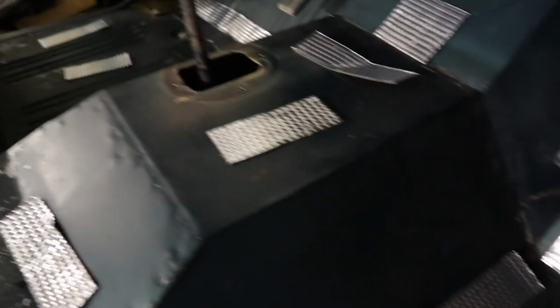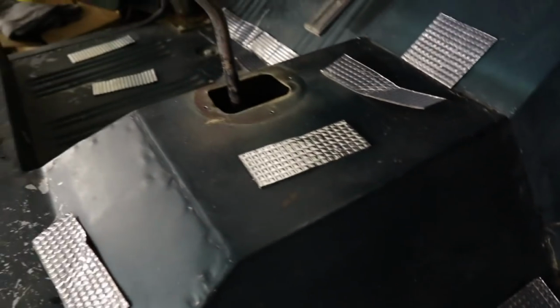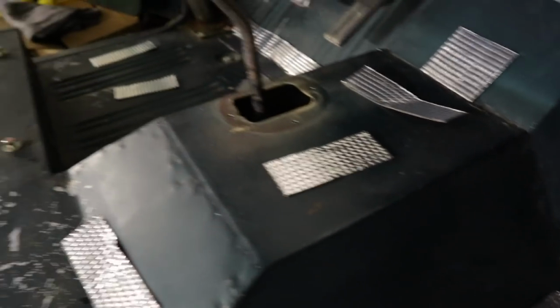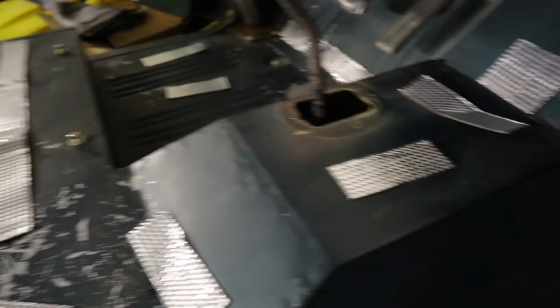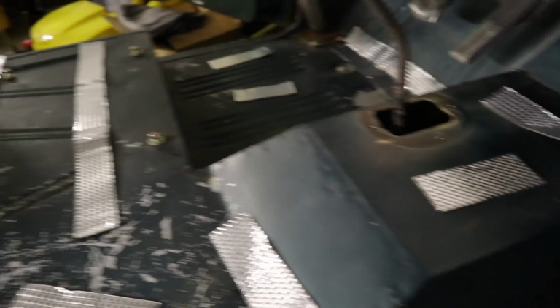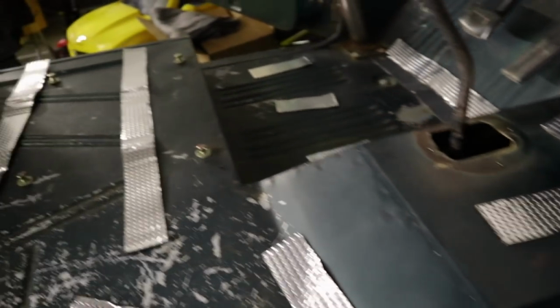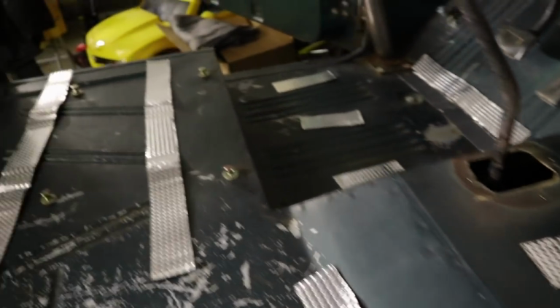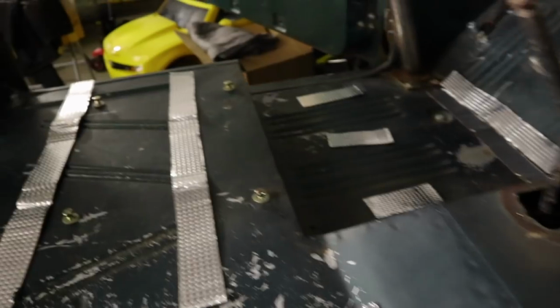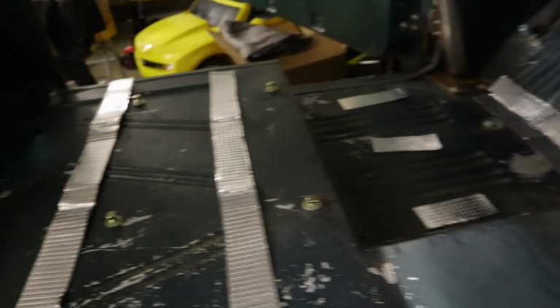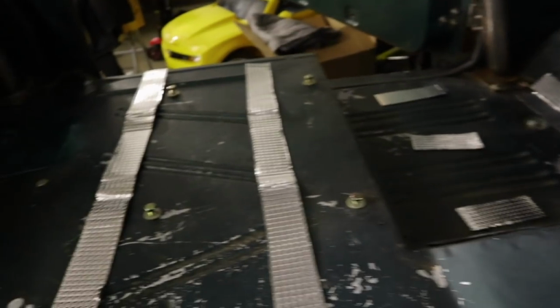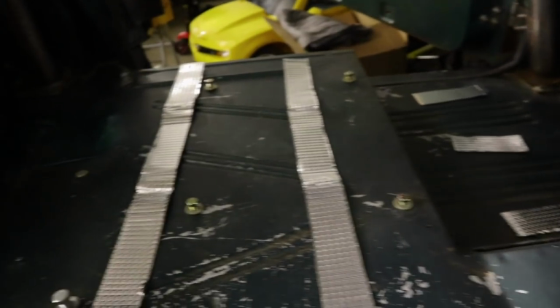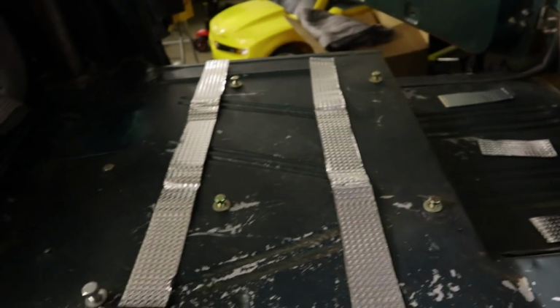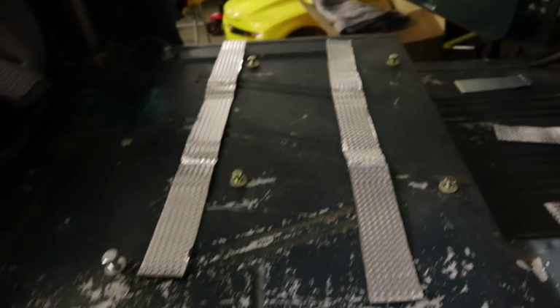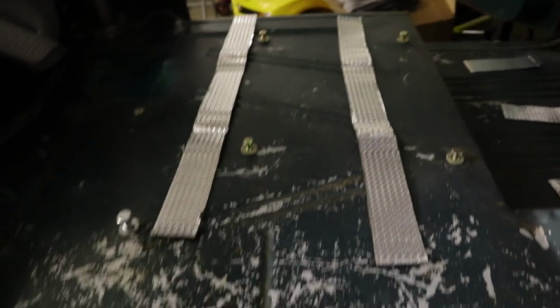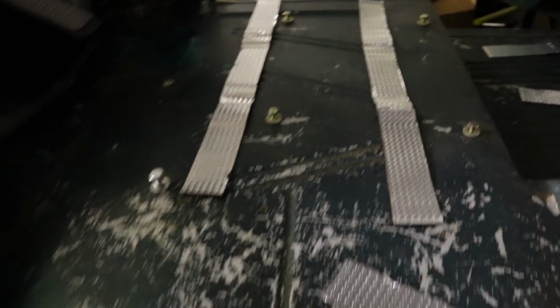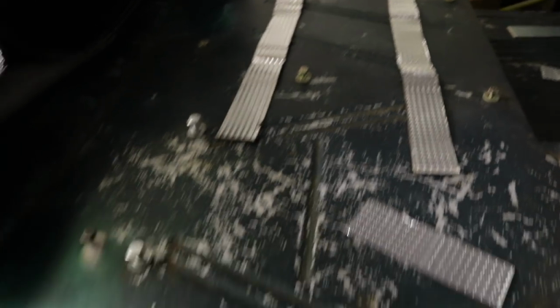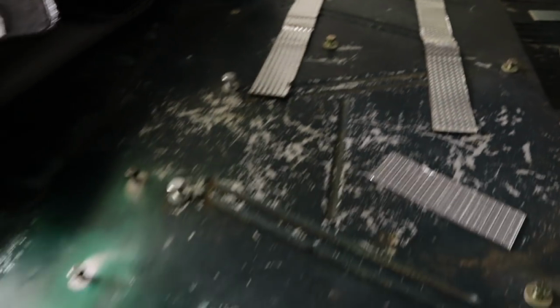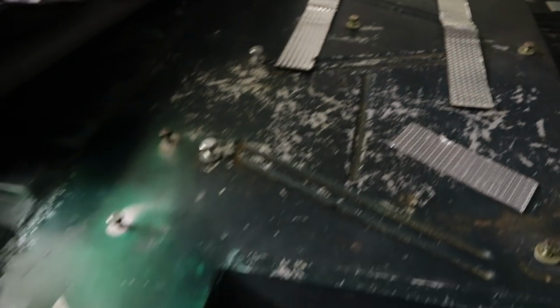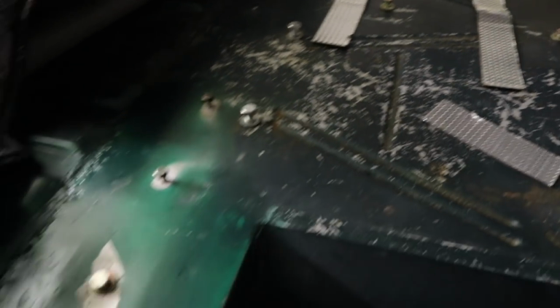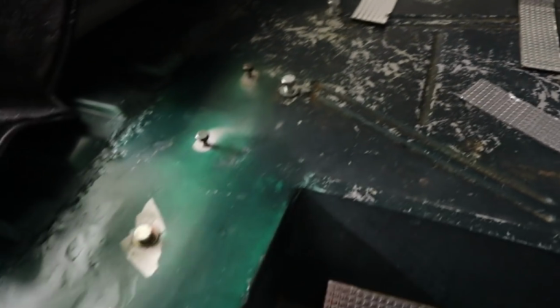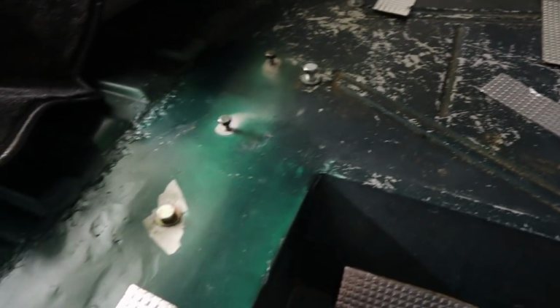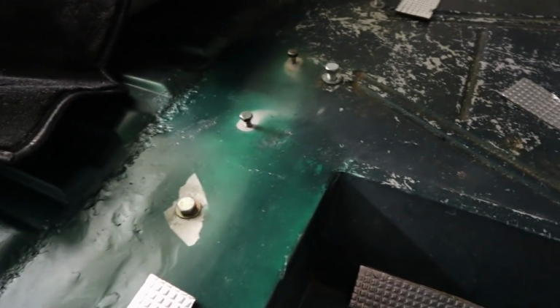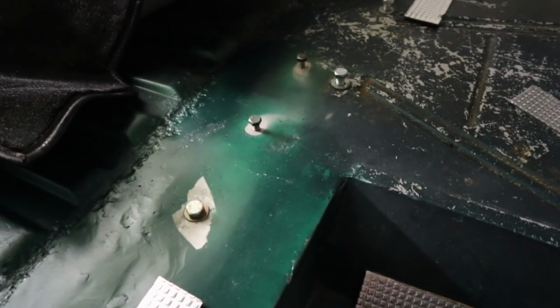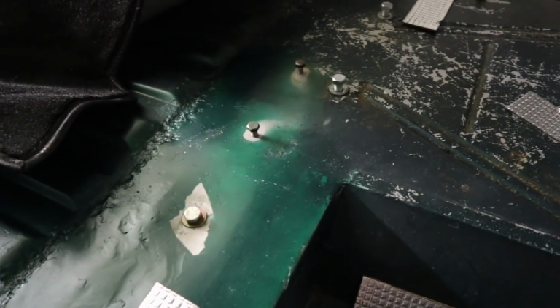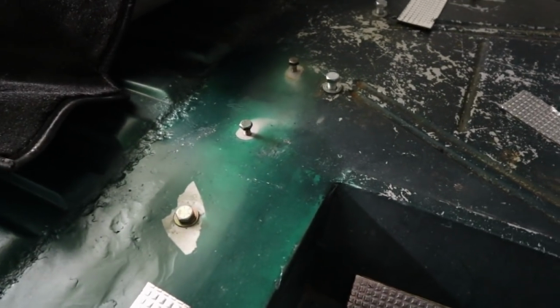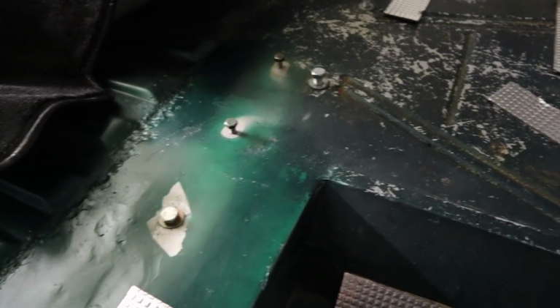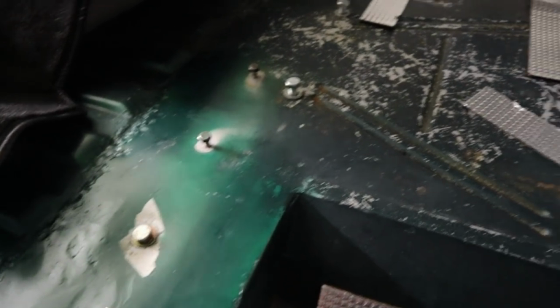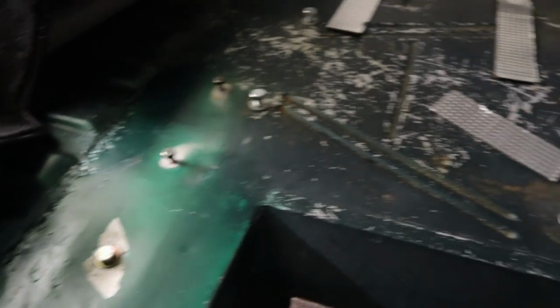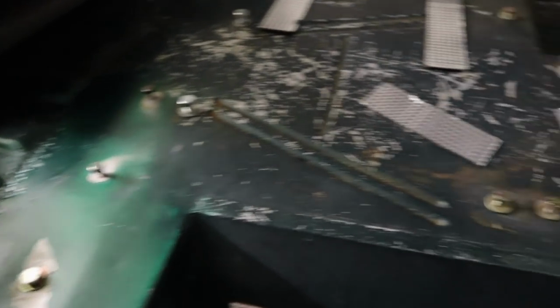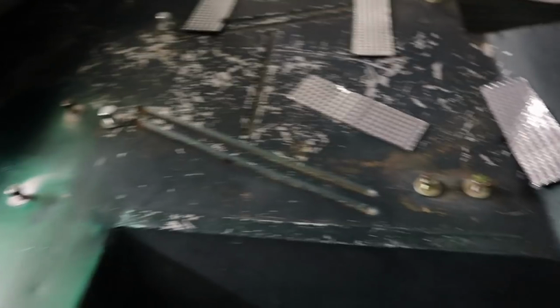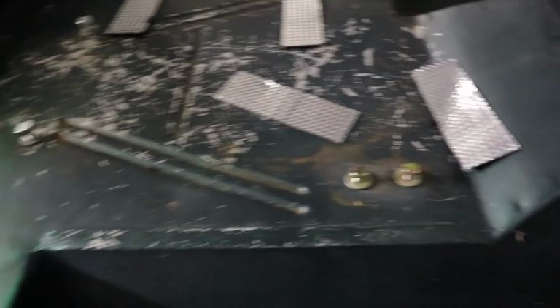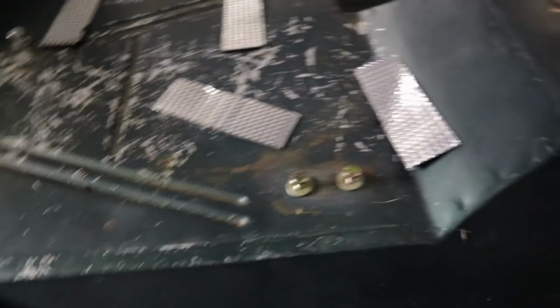It just pre-cuts these and gives them to you, so I just kind of laid them out to get an idea for where they're going to go before I actually stick them down.